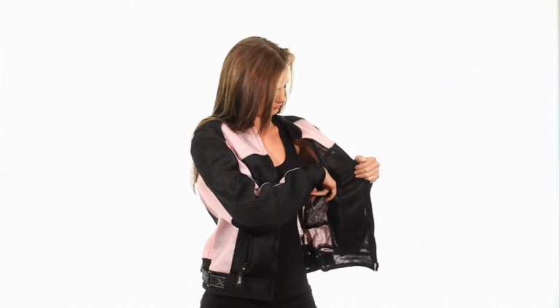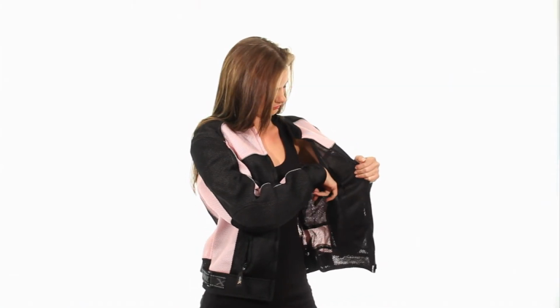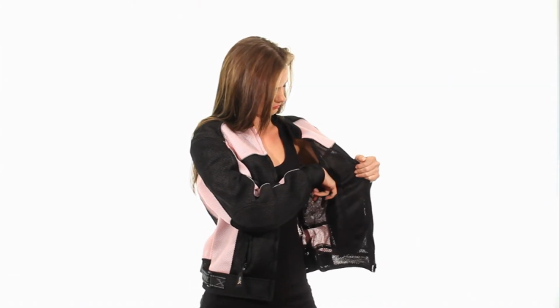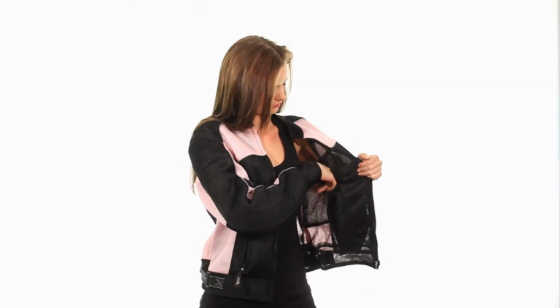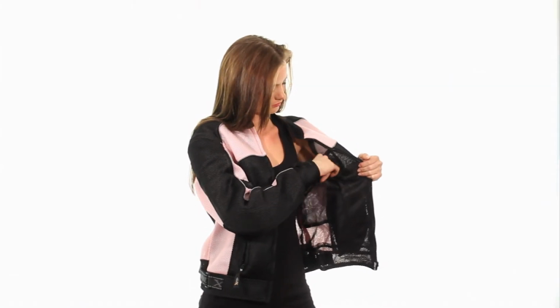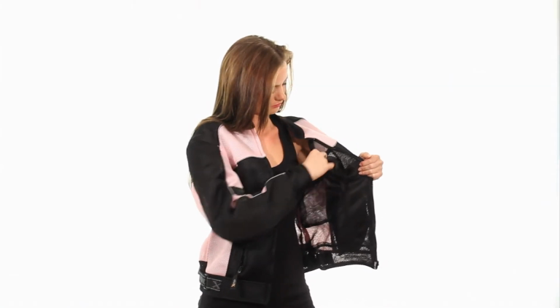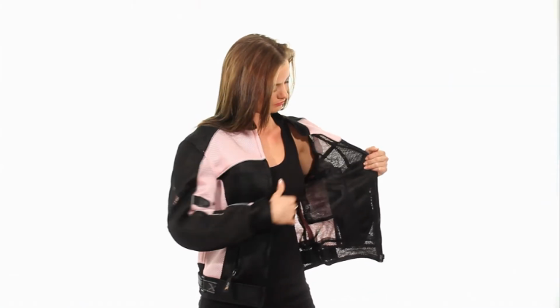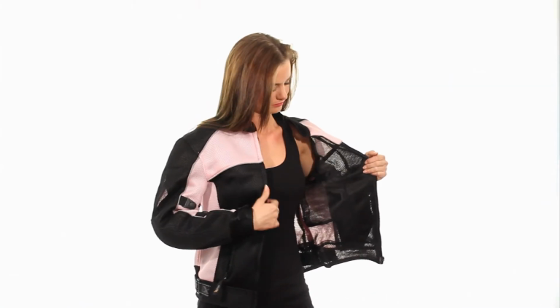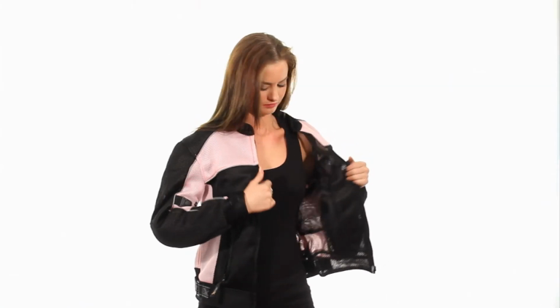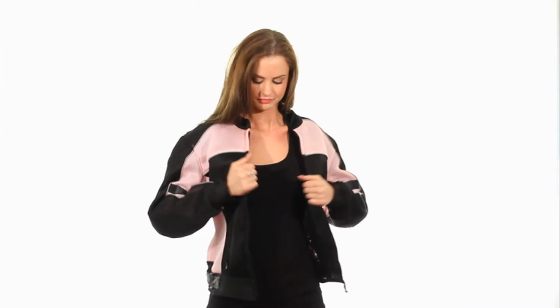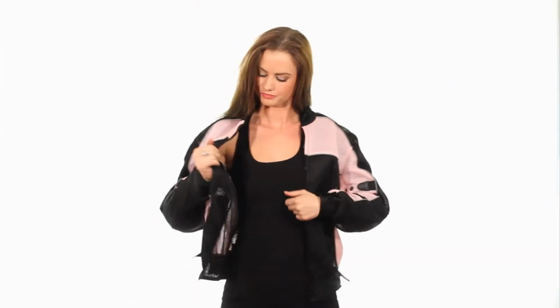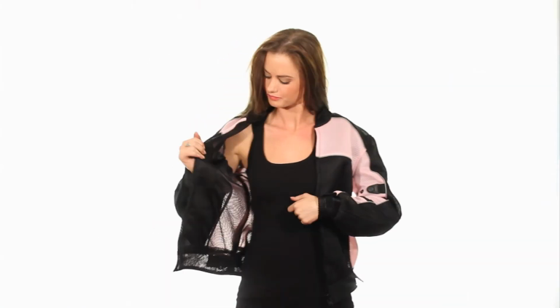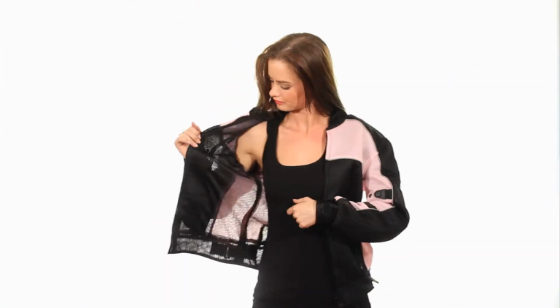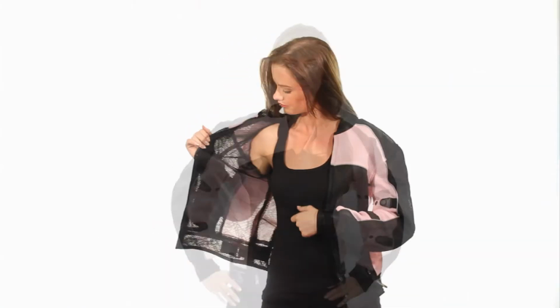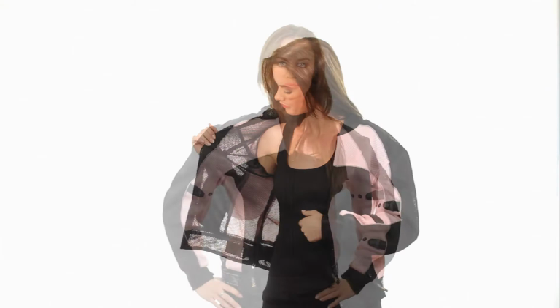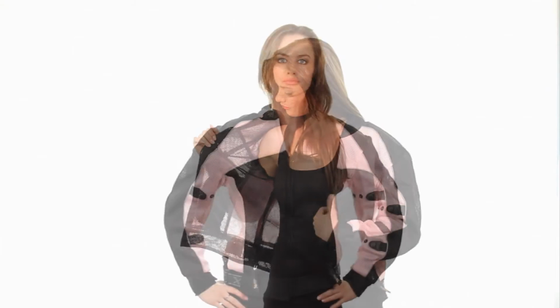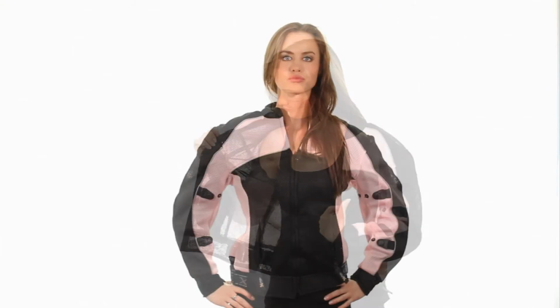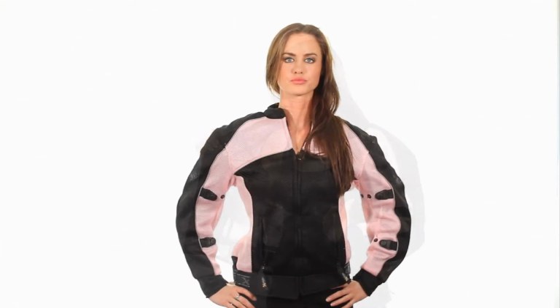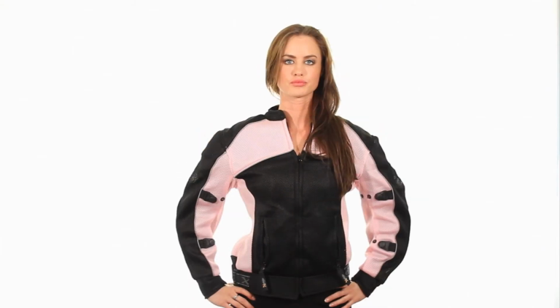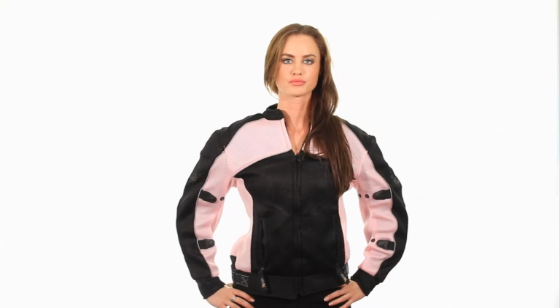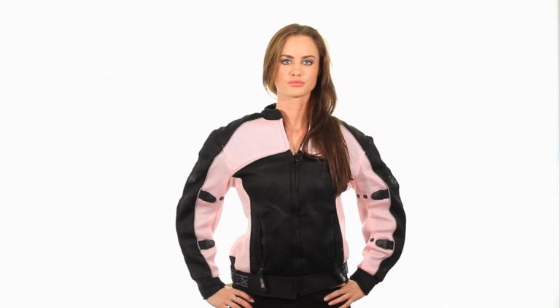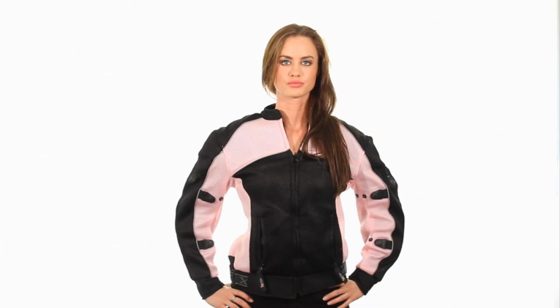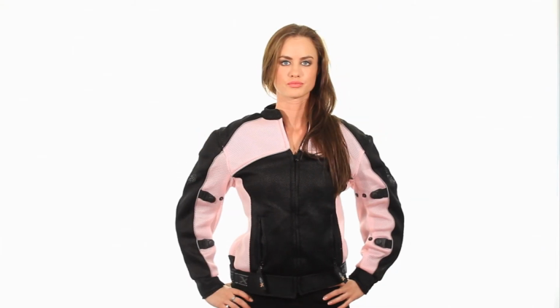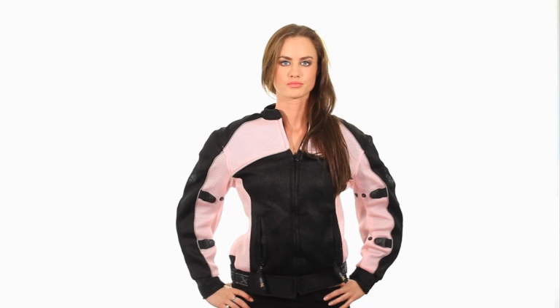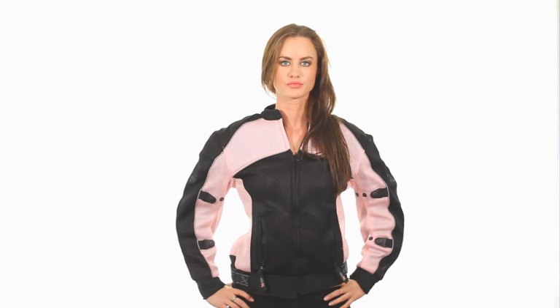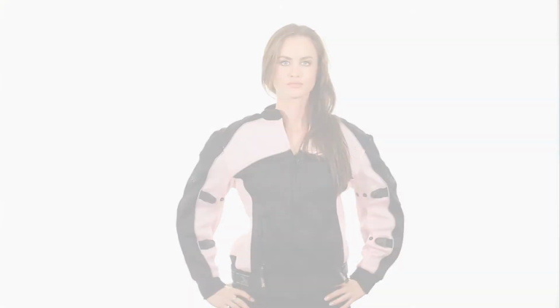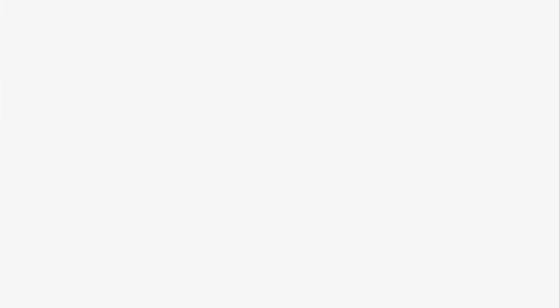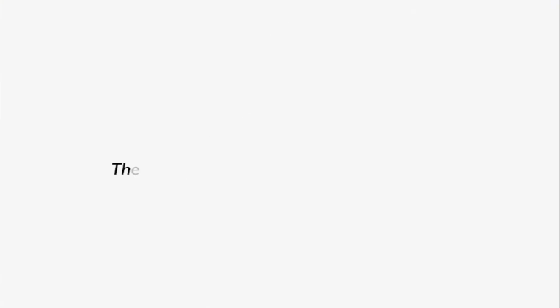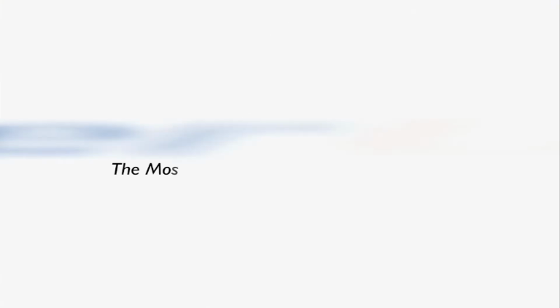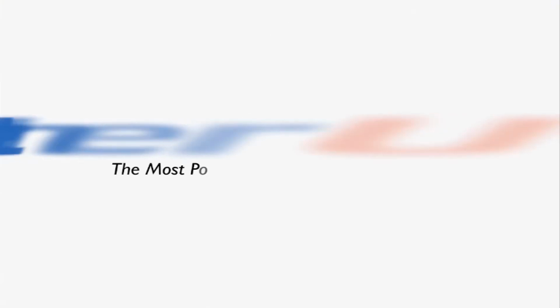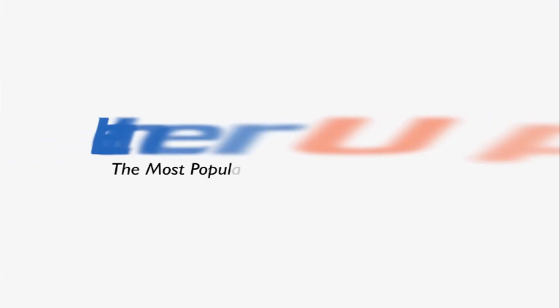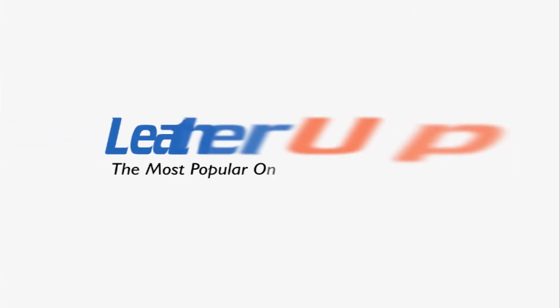This jacket can only be found at the most popular online motorcycle store, LeatherUp.com.